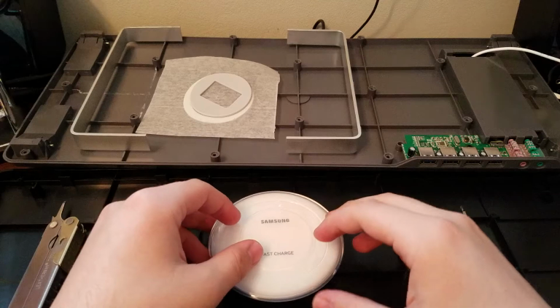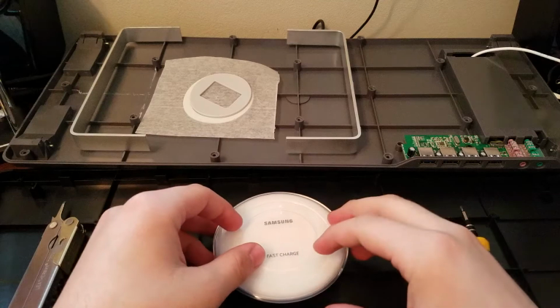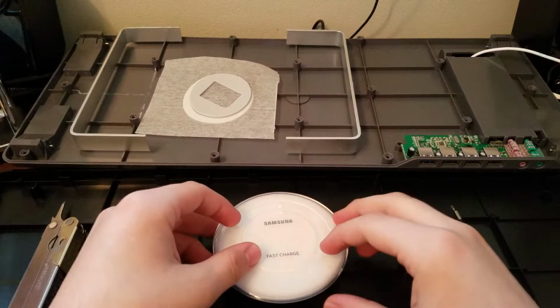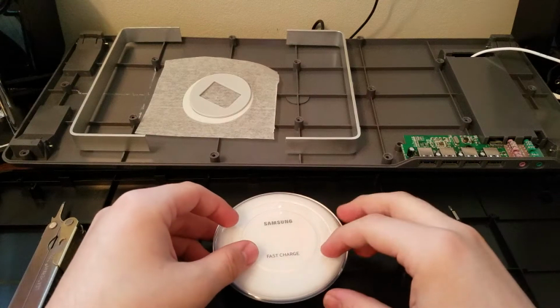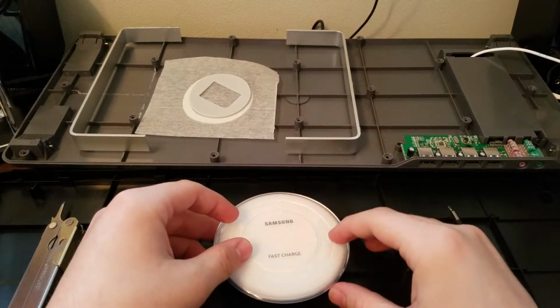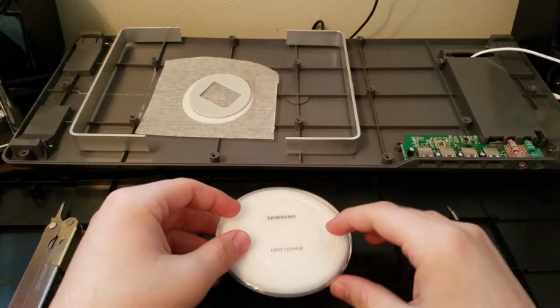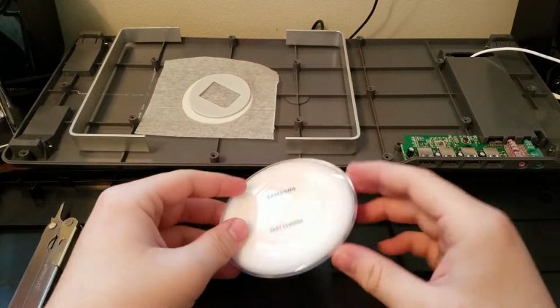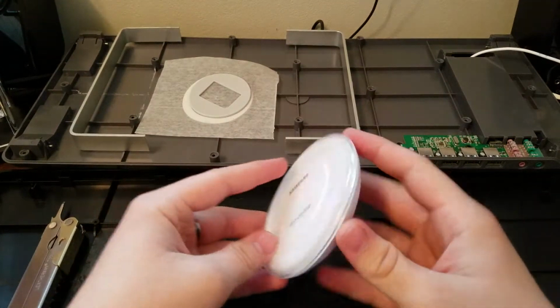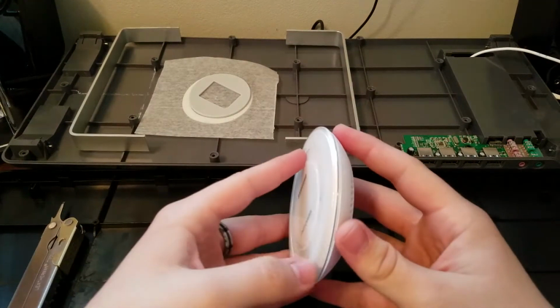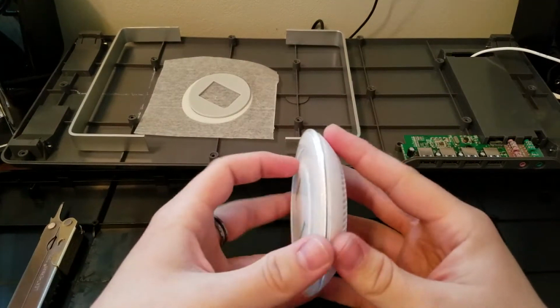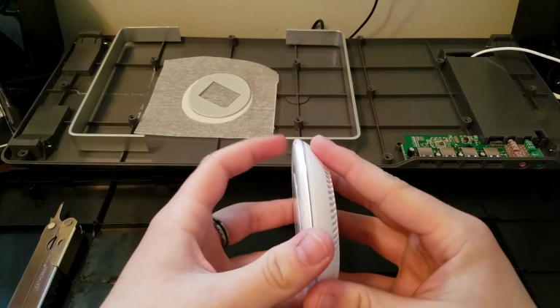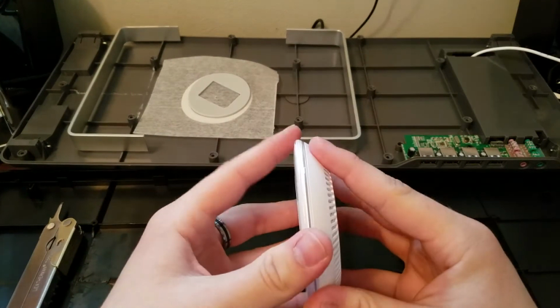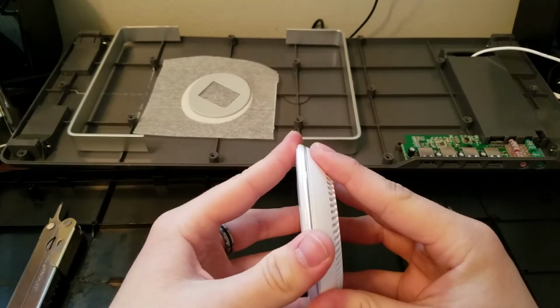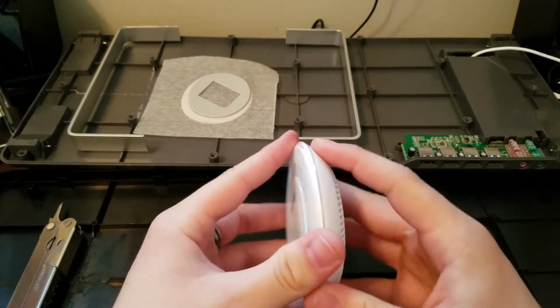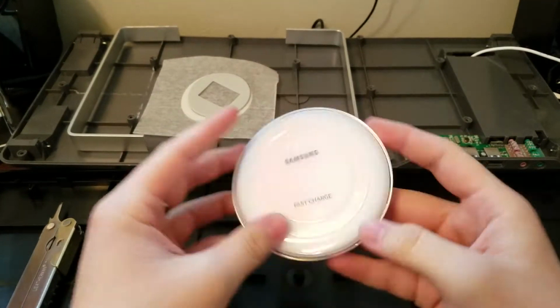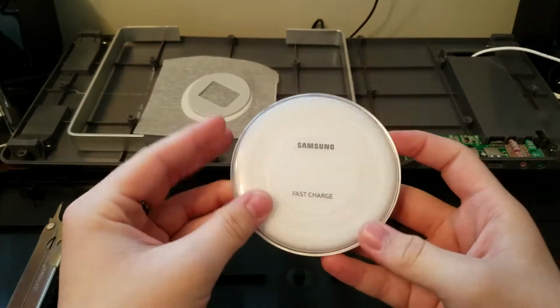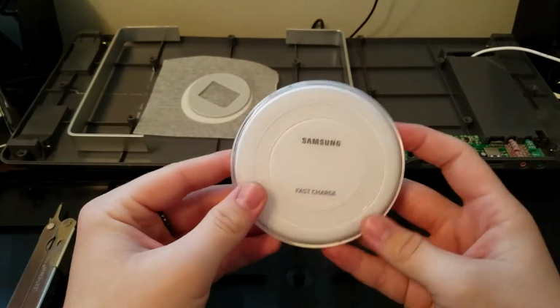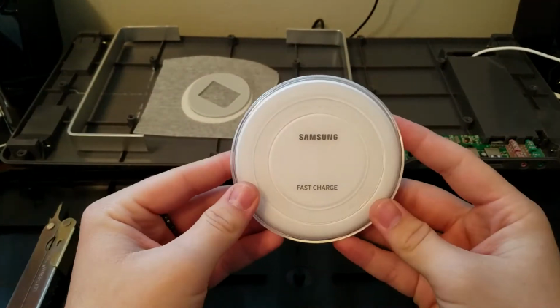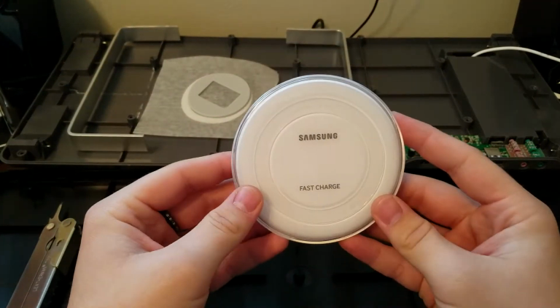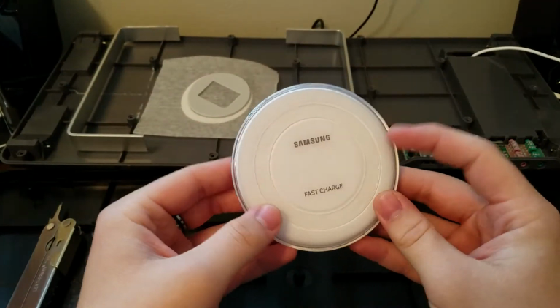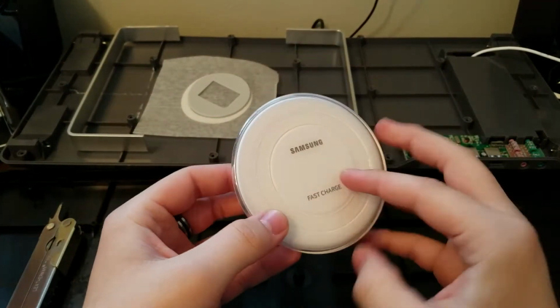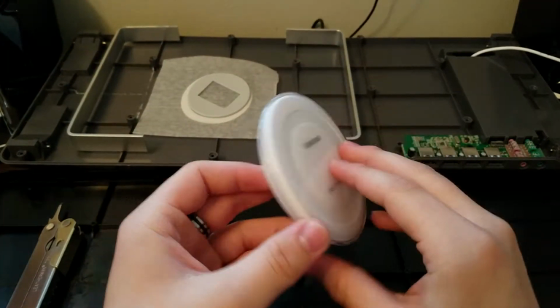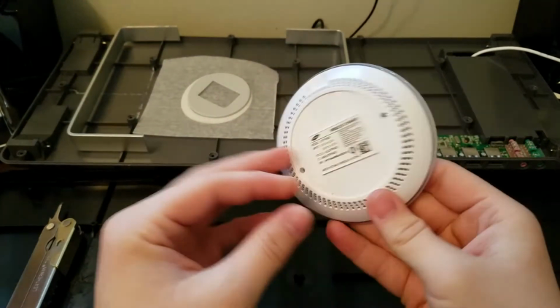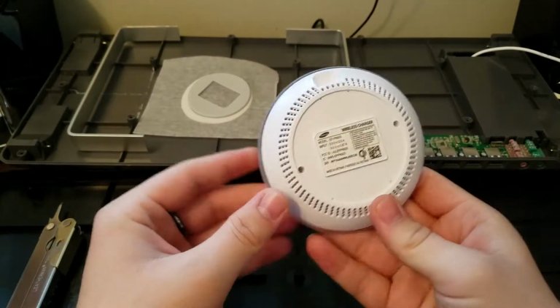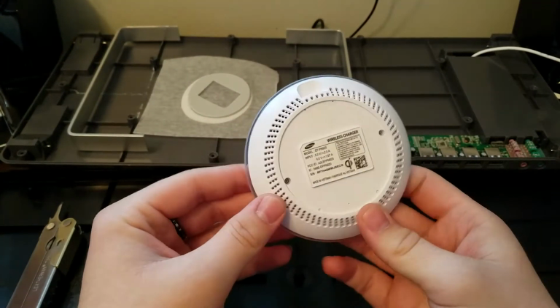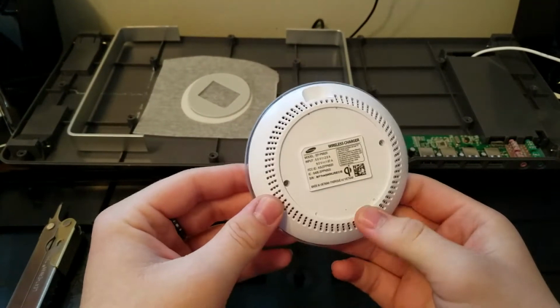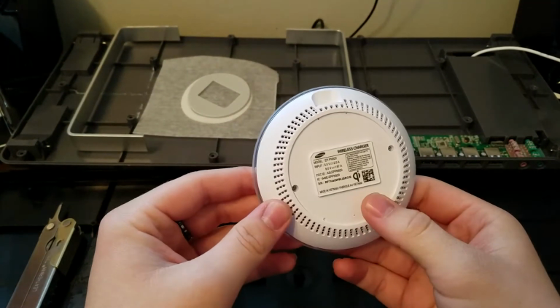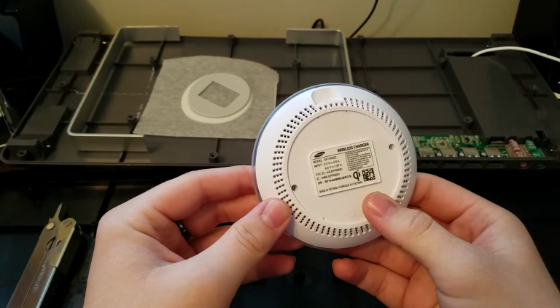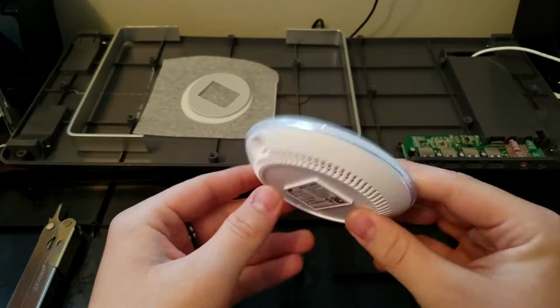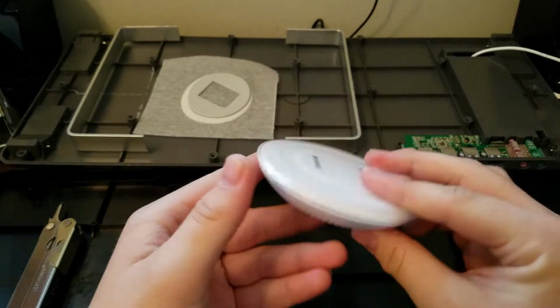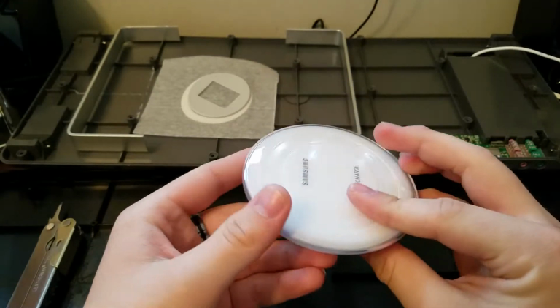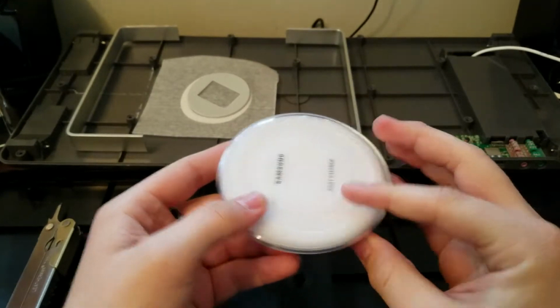Hello YouTube. Today I'm going to show you how to take apart the Samsung wireless charger.